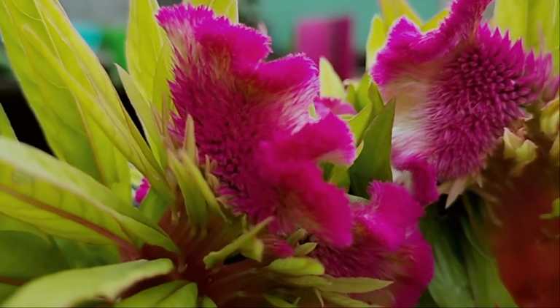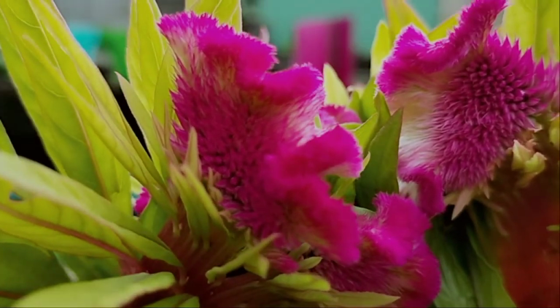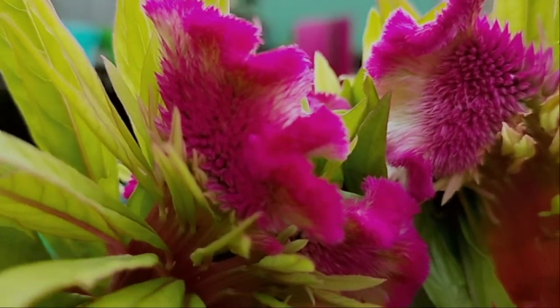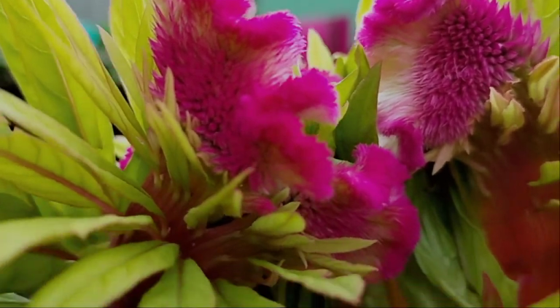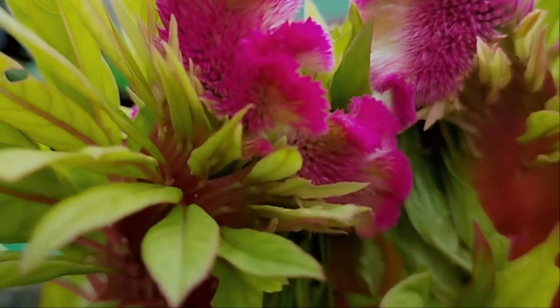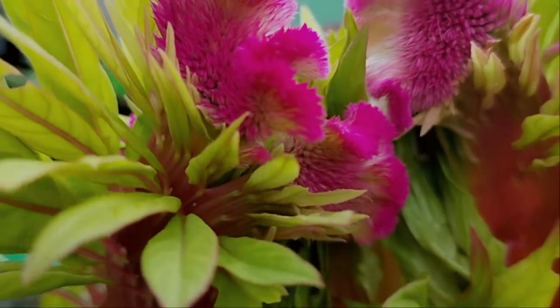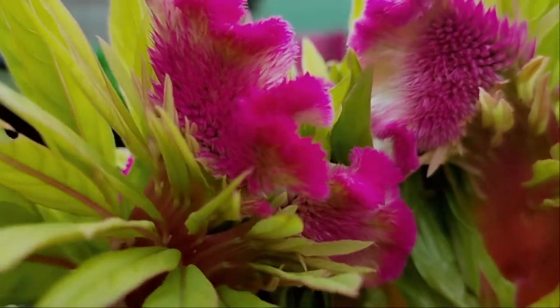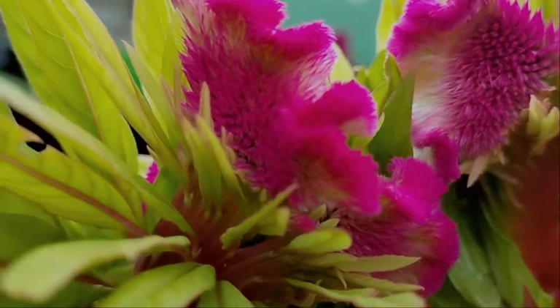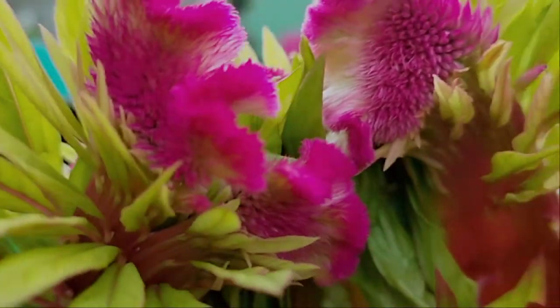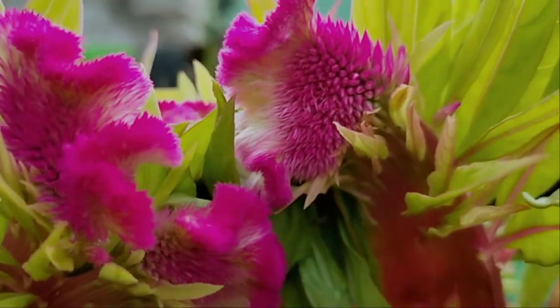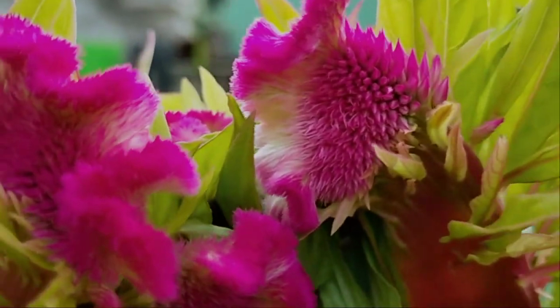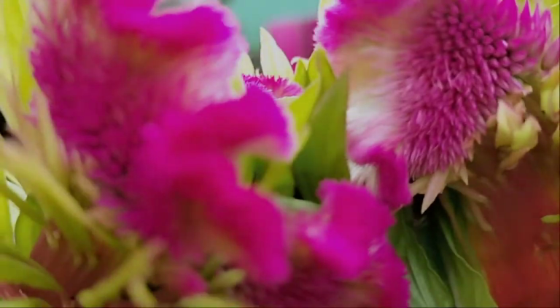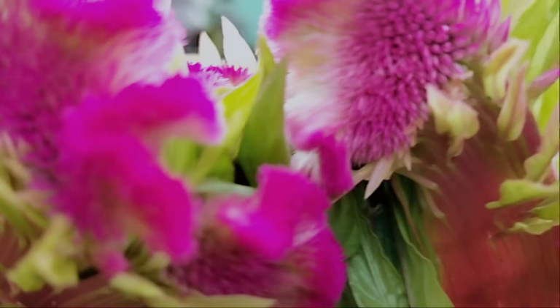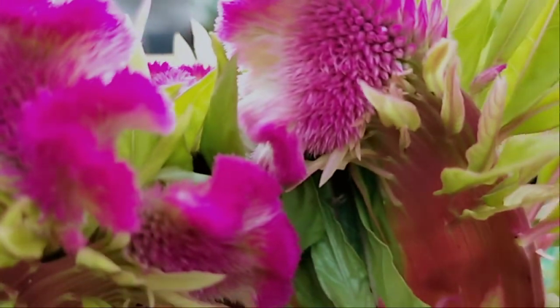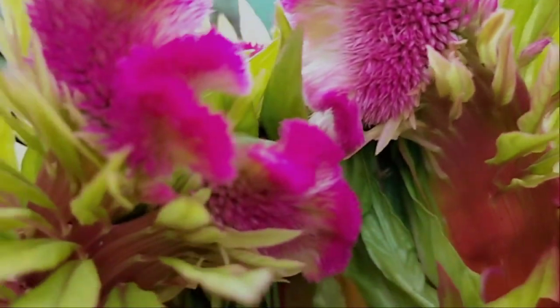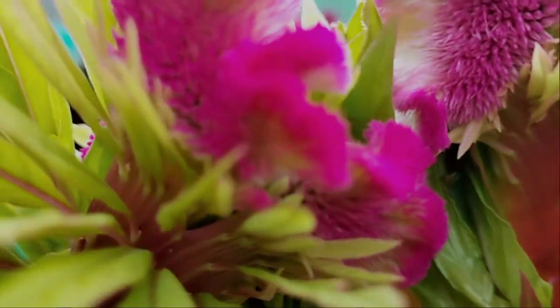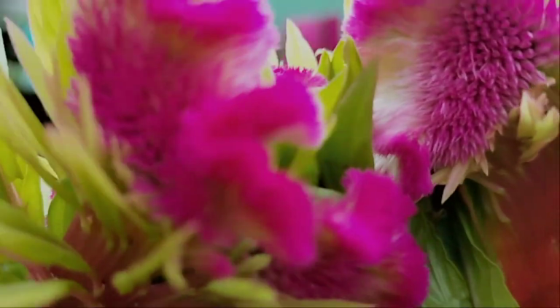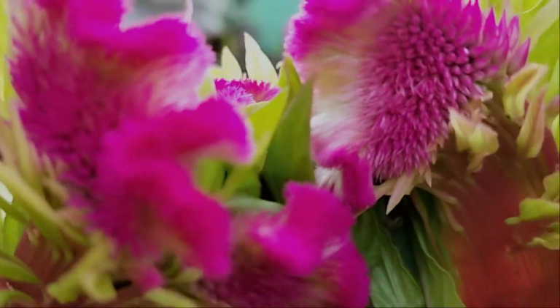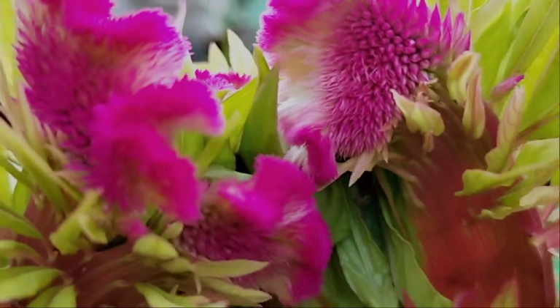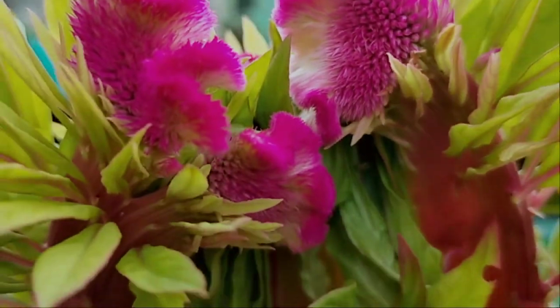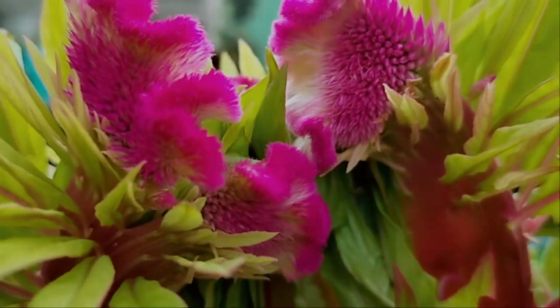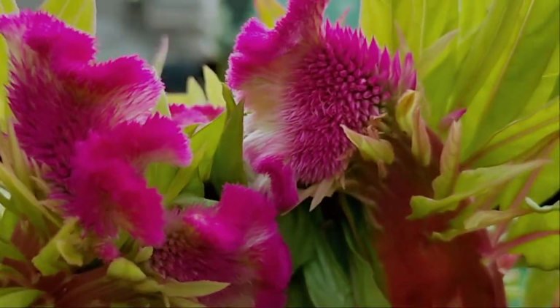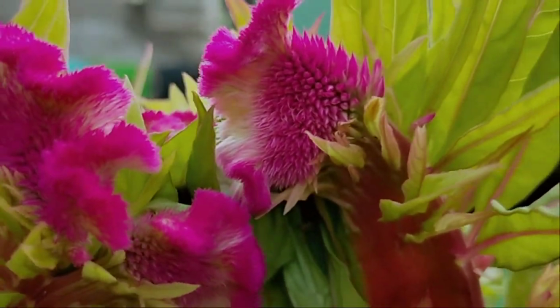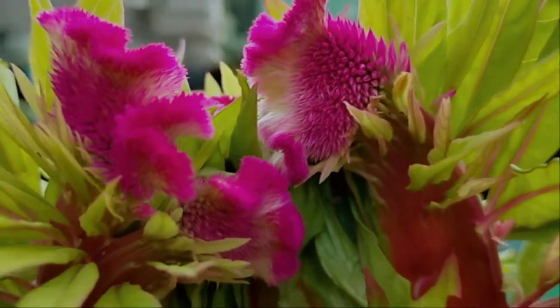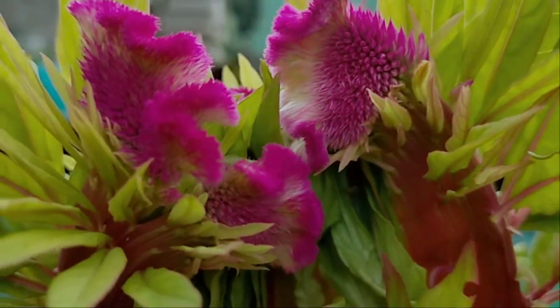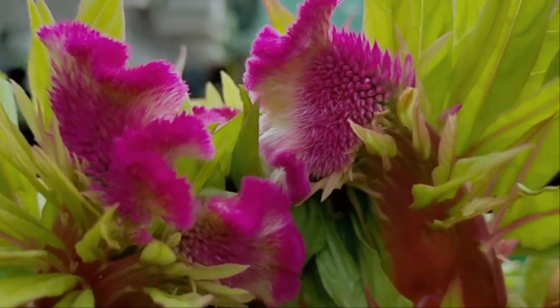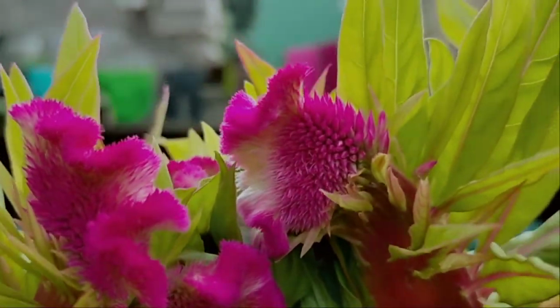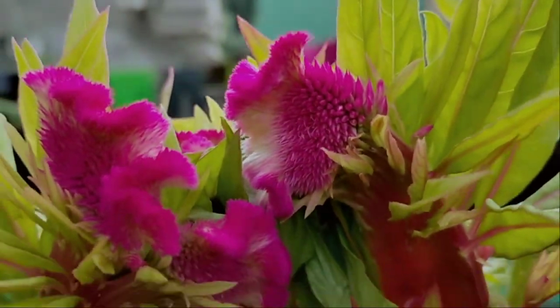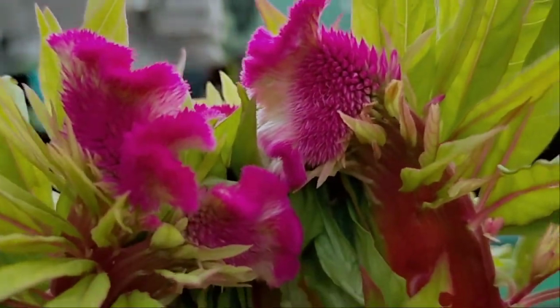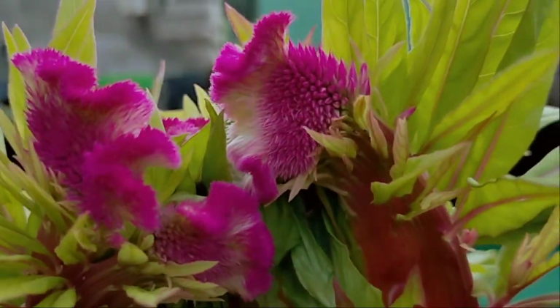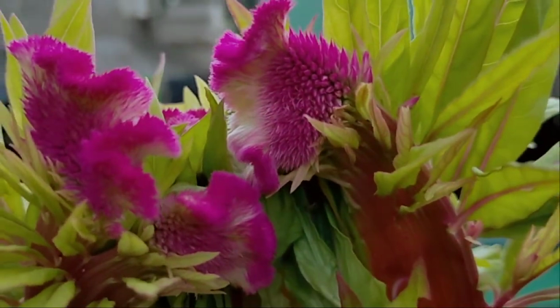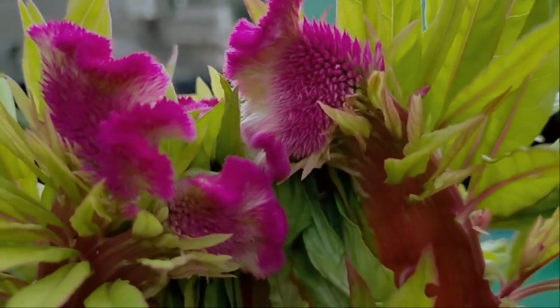Good morning, friends! This plant is called coxcomb and celosia.